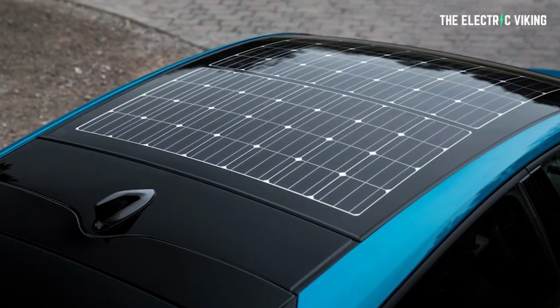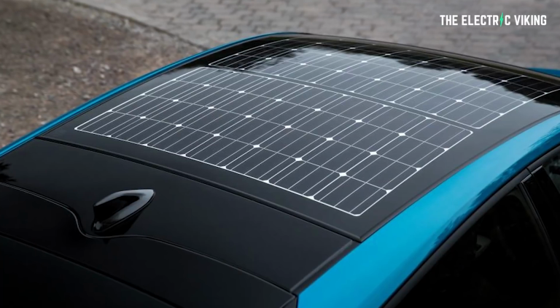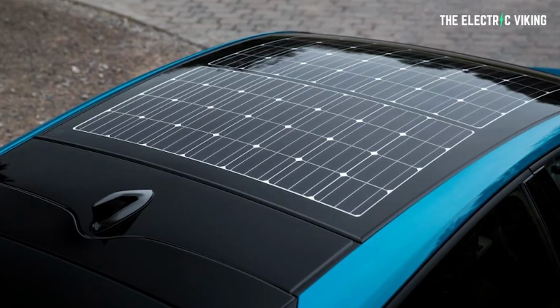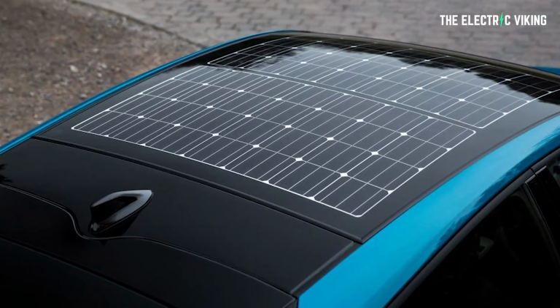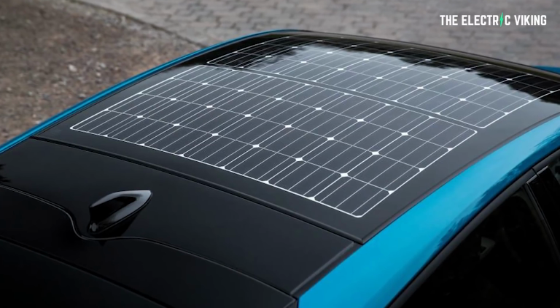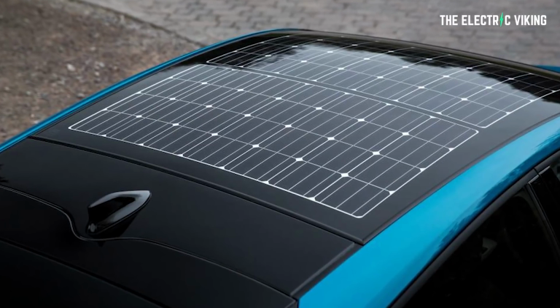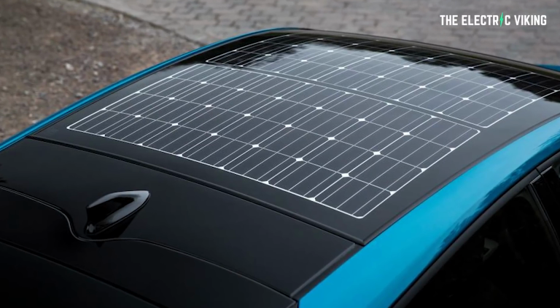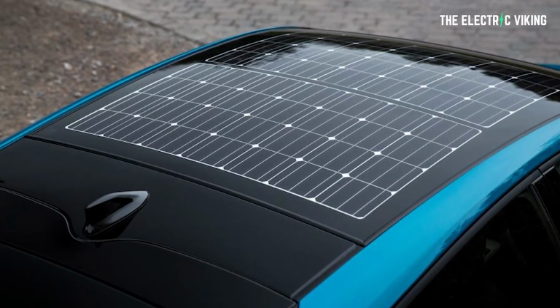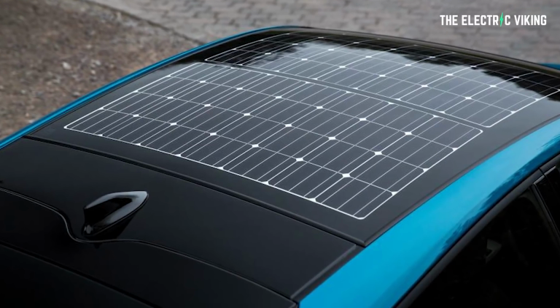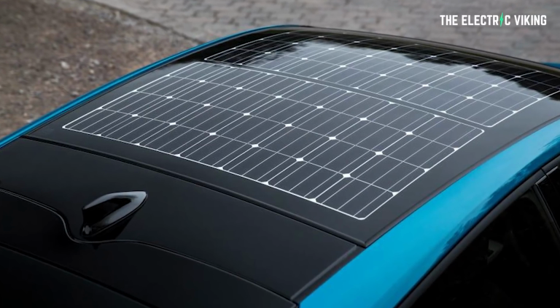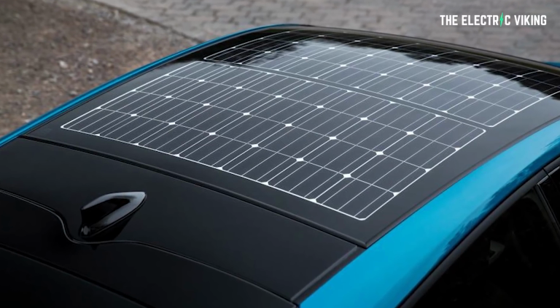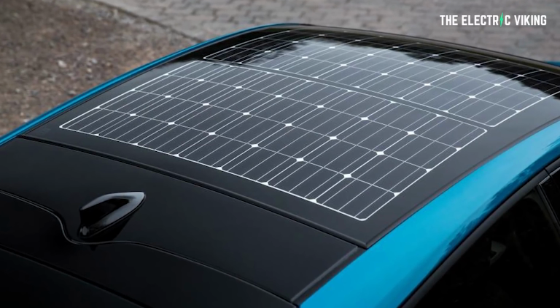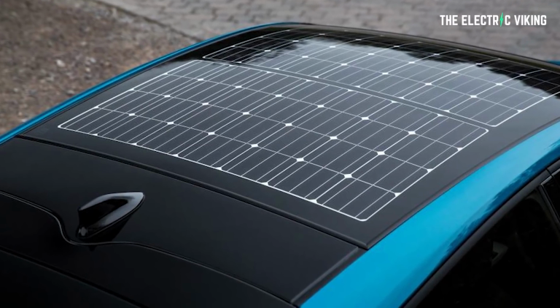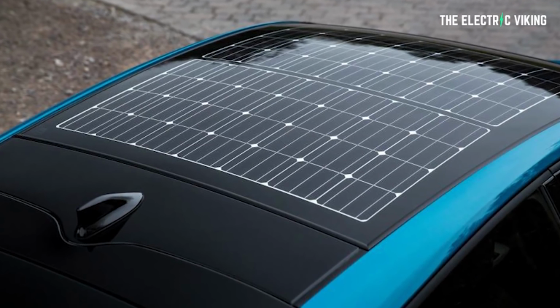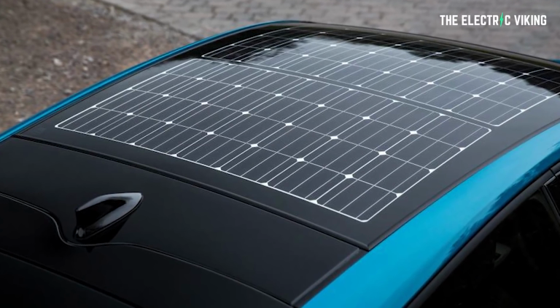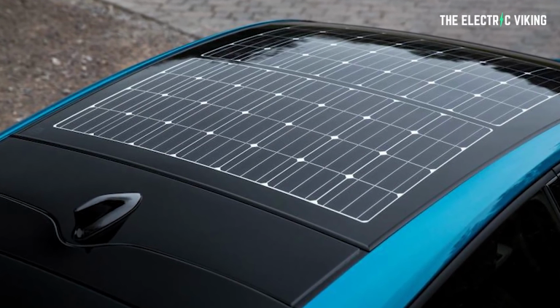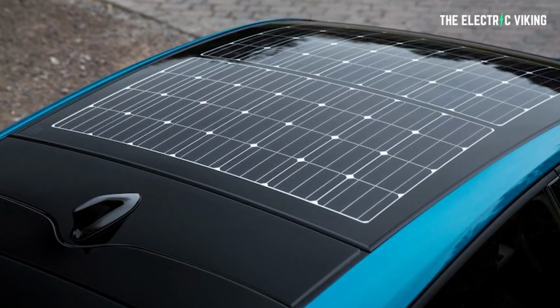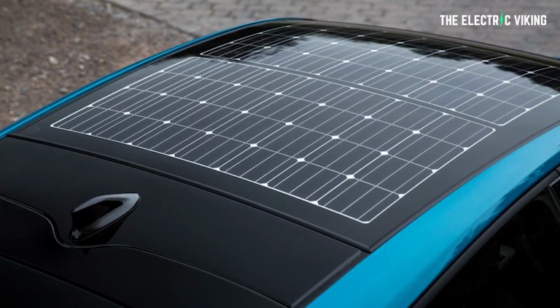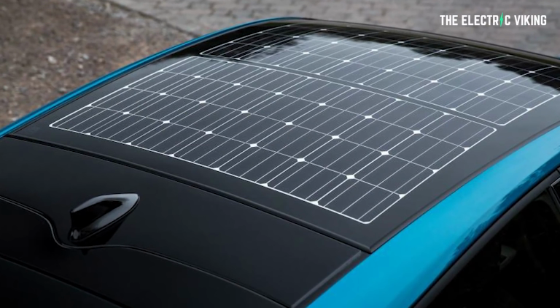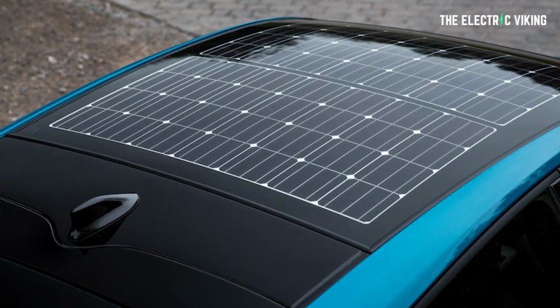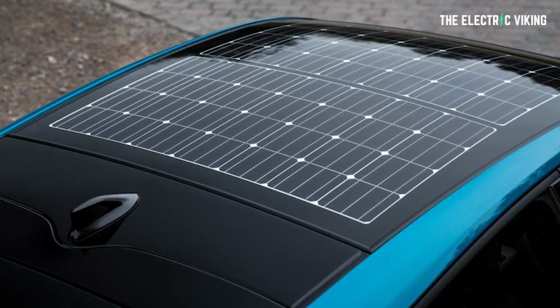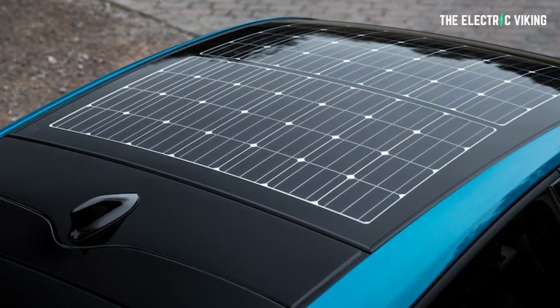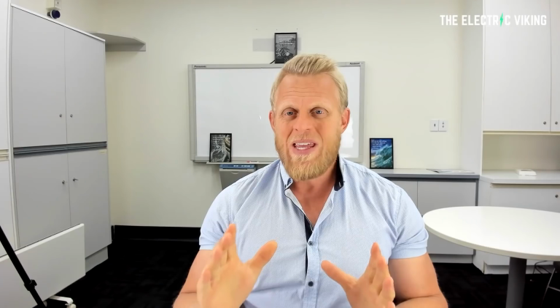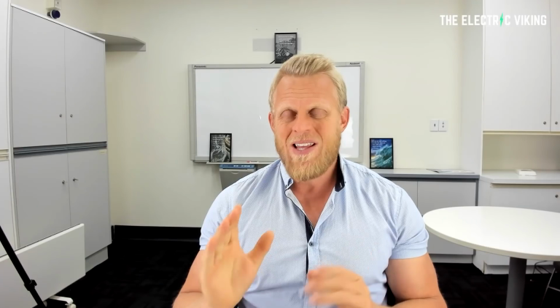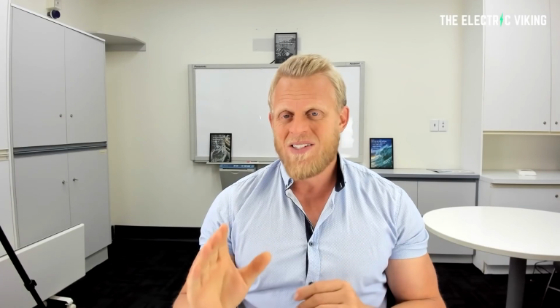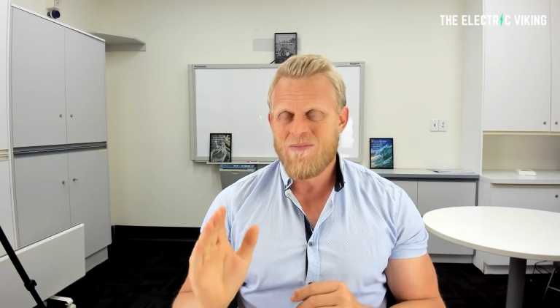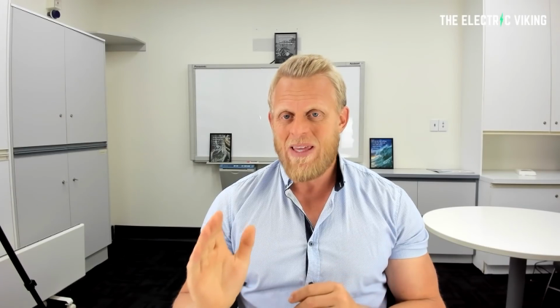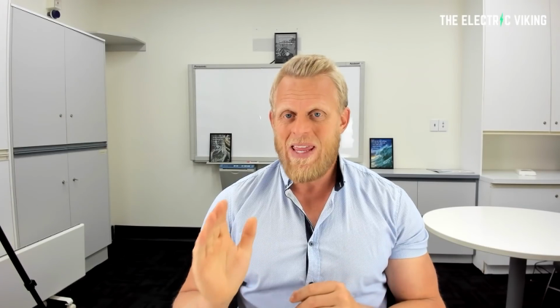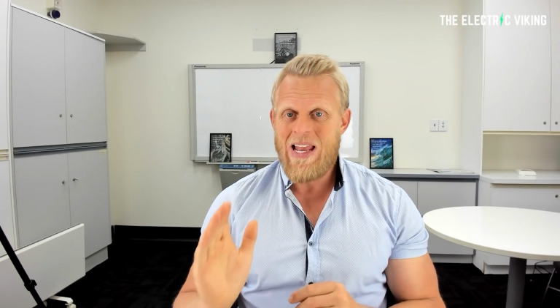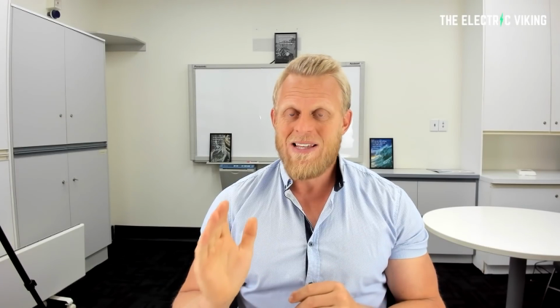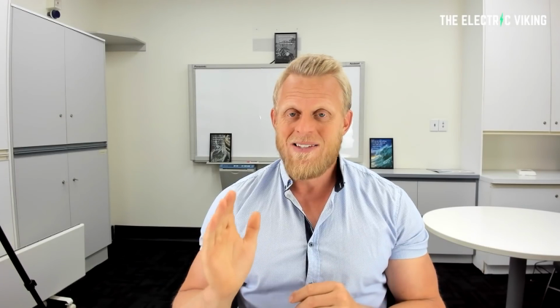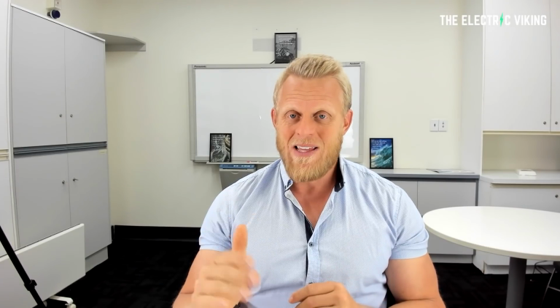Don't get me wrong — one day I'm sure cars will have solar panels on the top, but at the moment it doesn't make any sense.